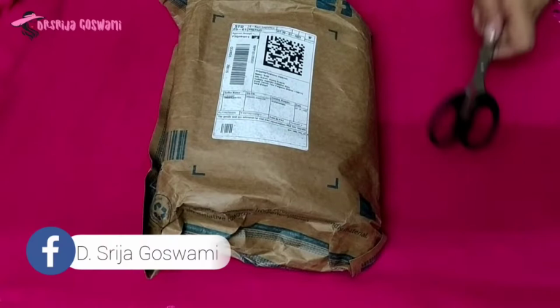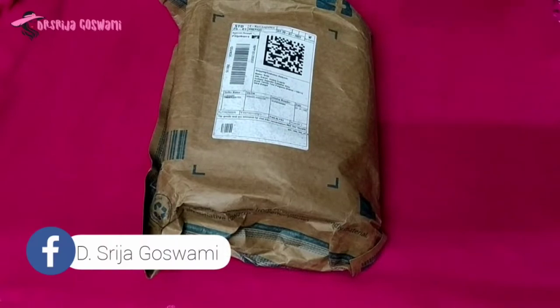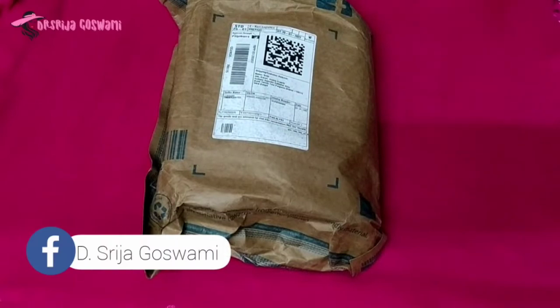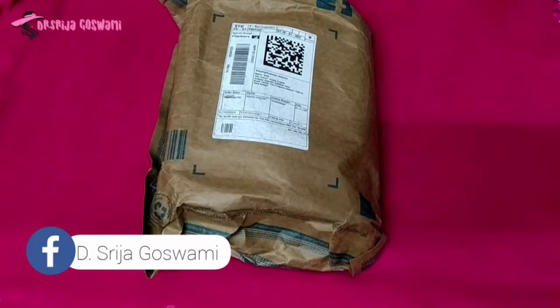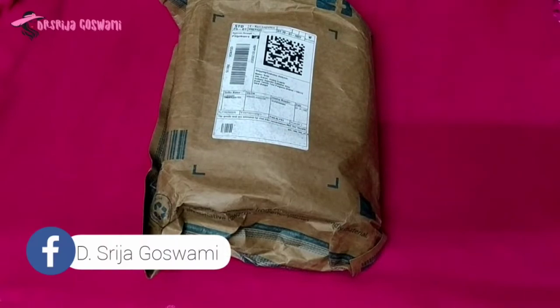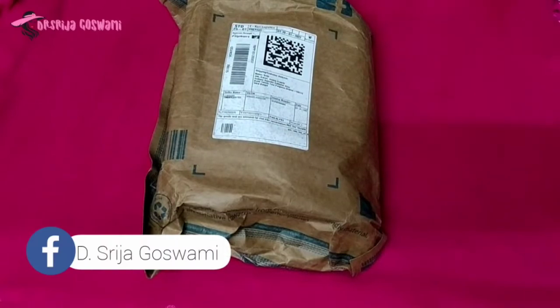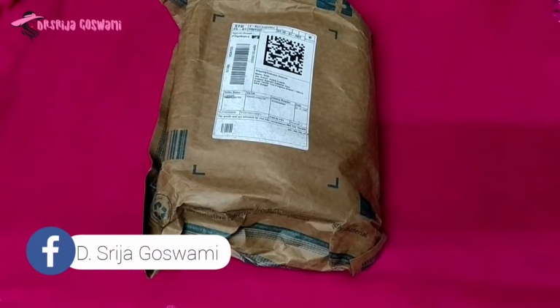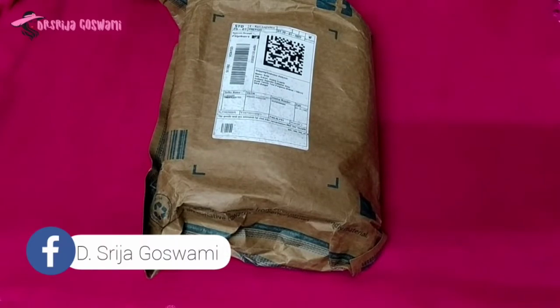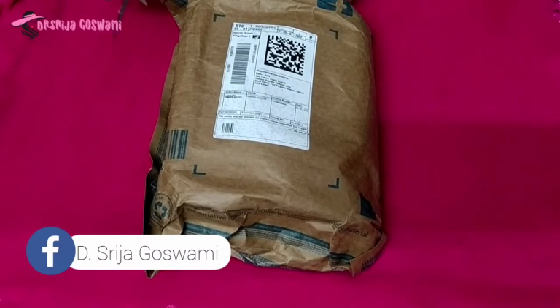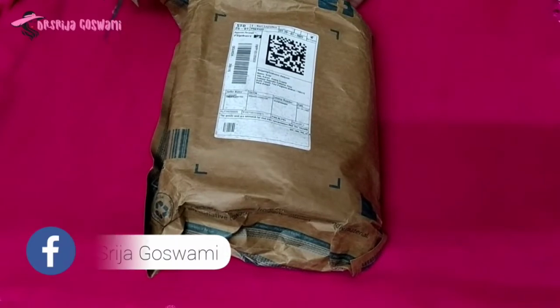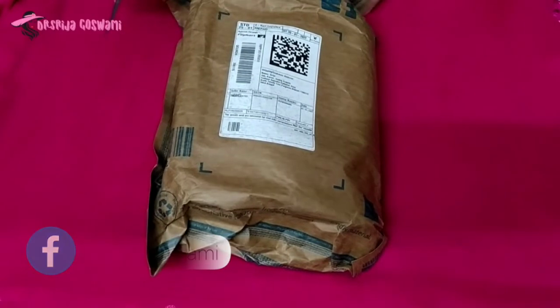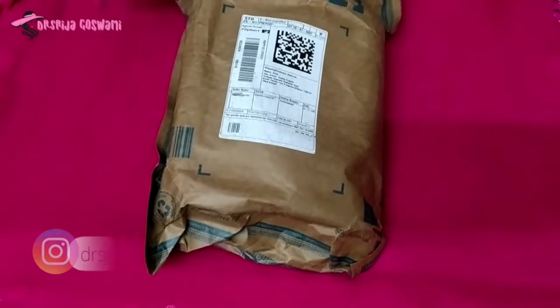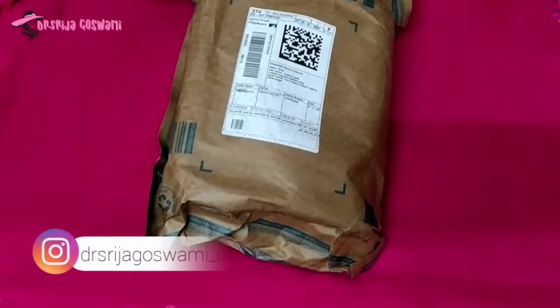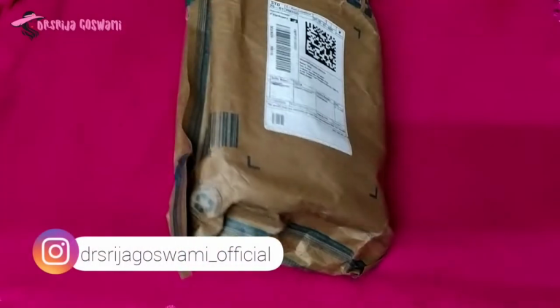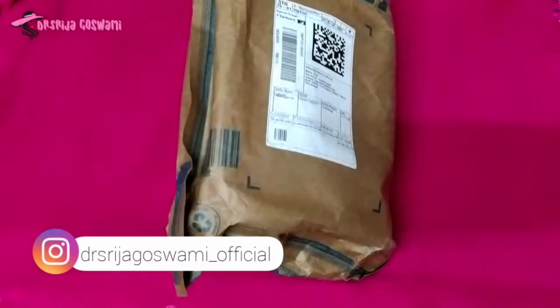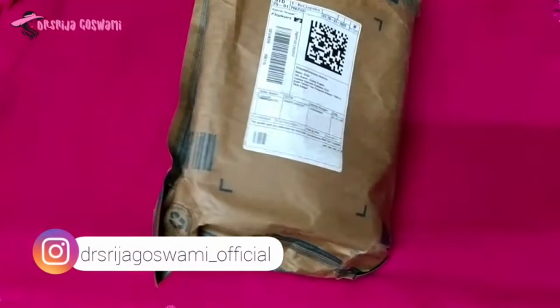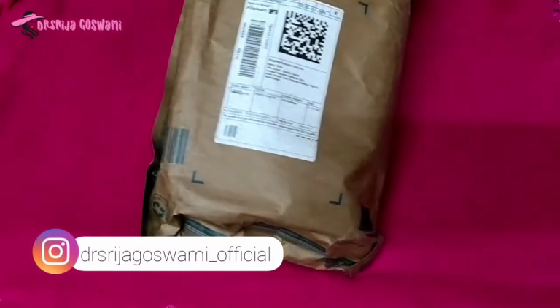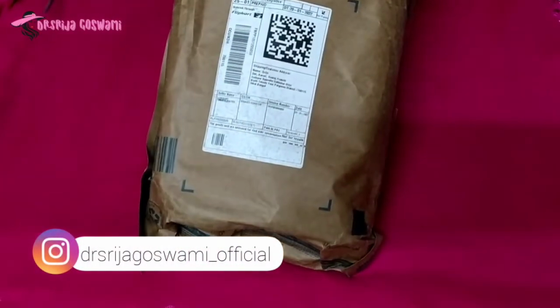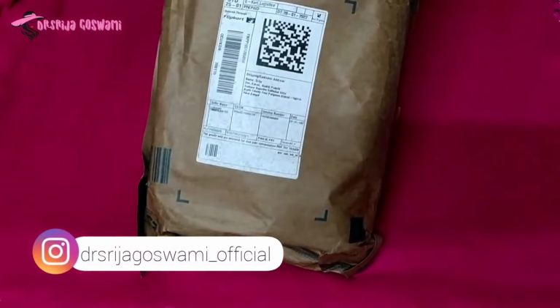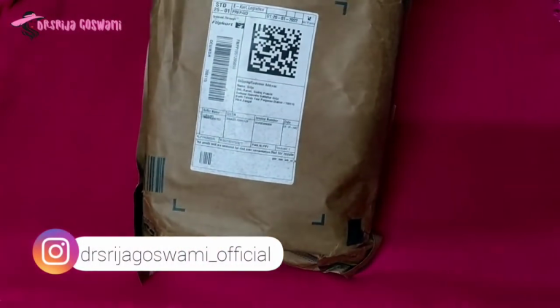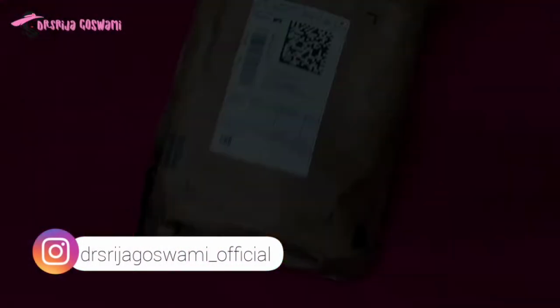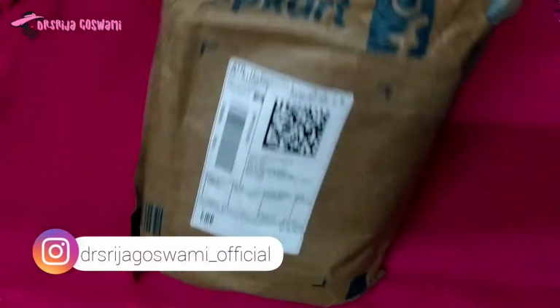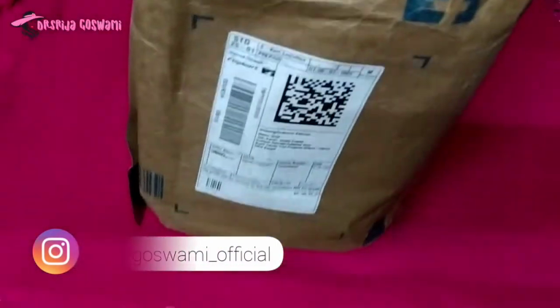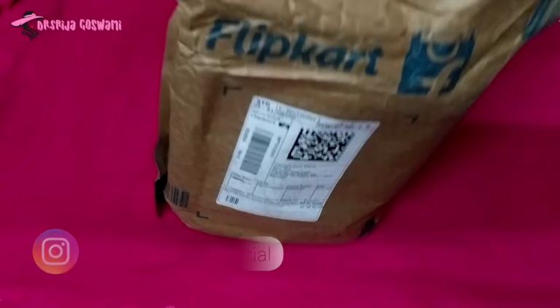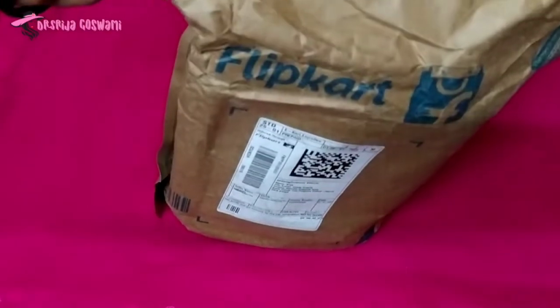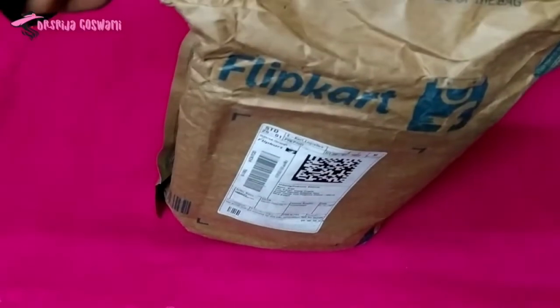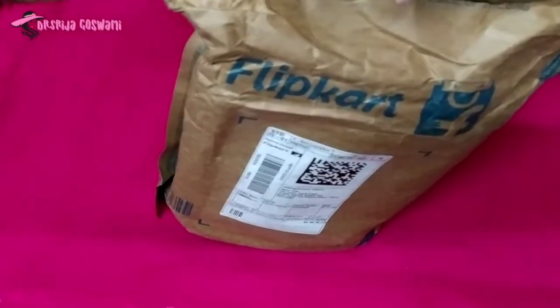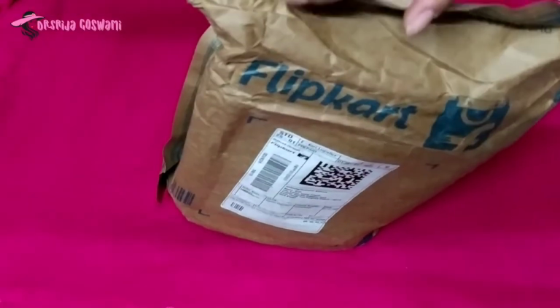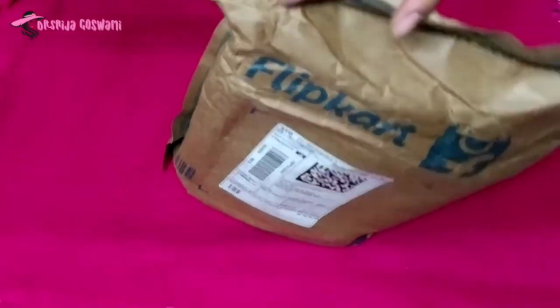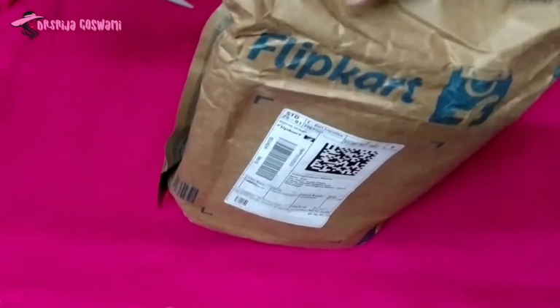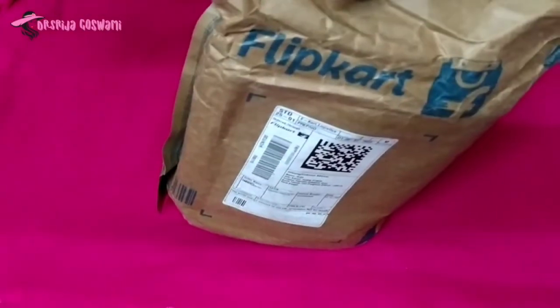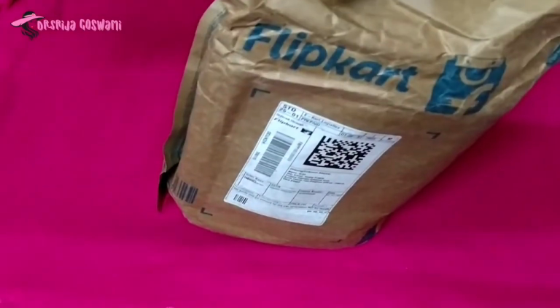Hello everyone, welcome back to my channel. Today let's unpack my recent shopping from Flipkart.